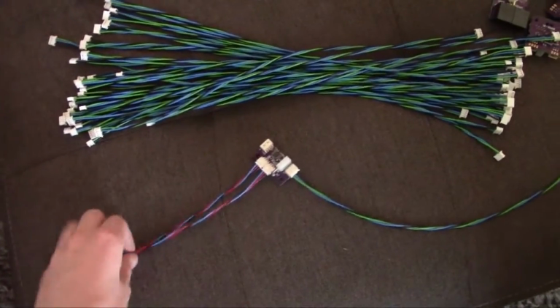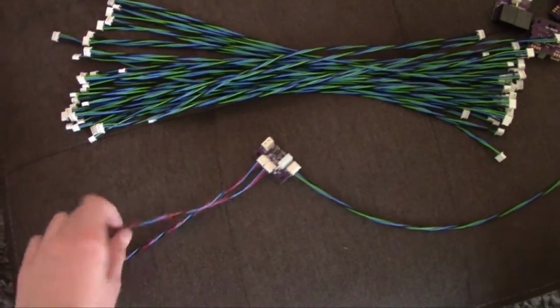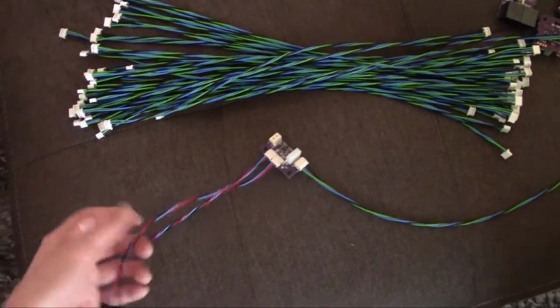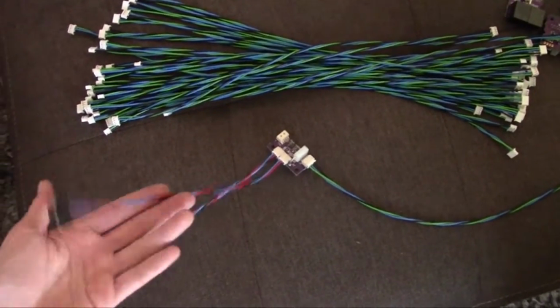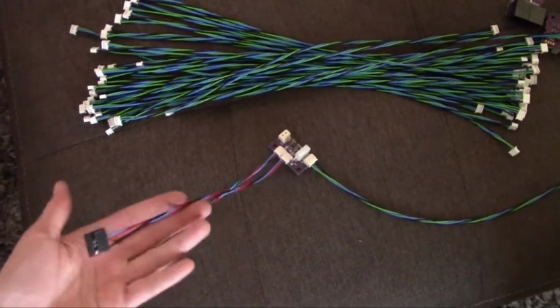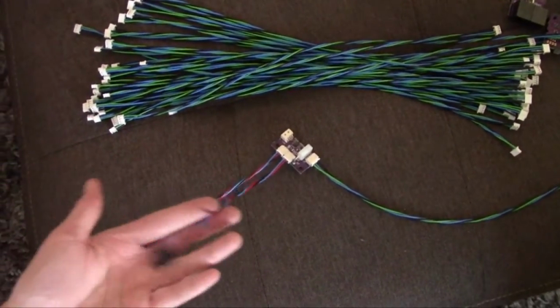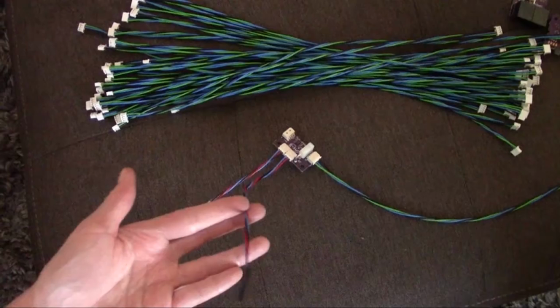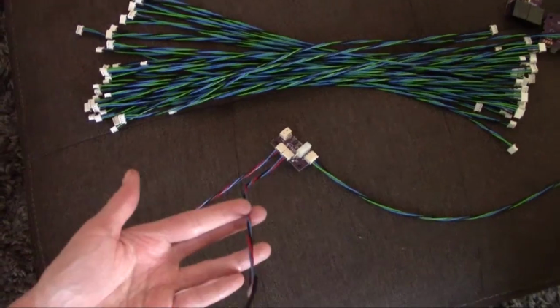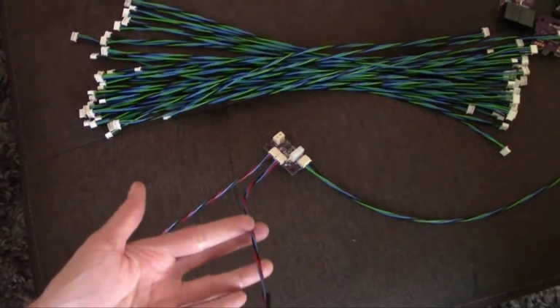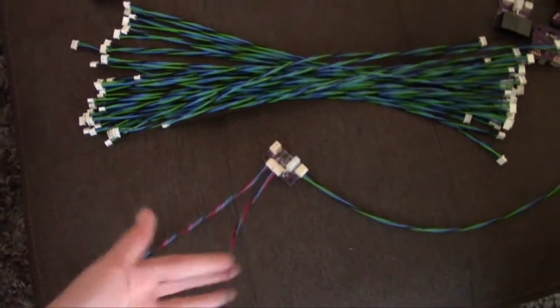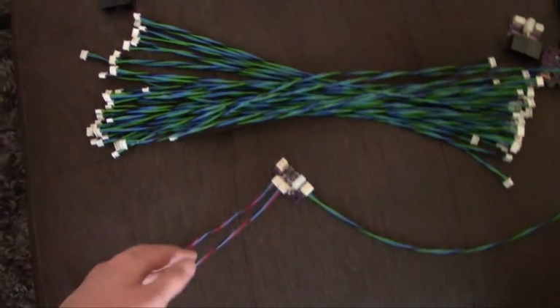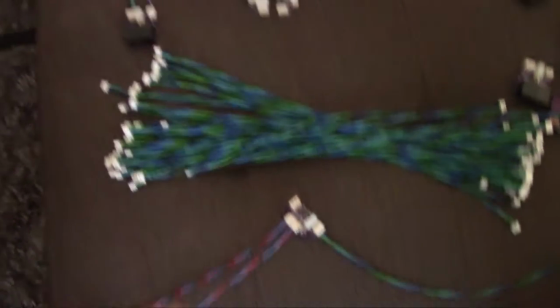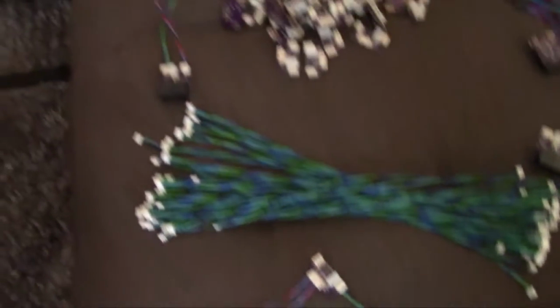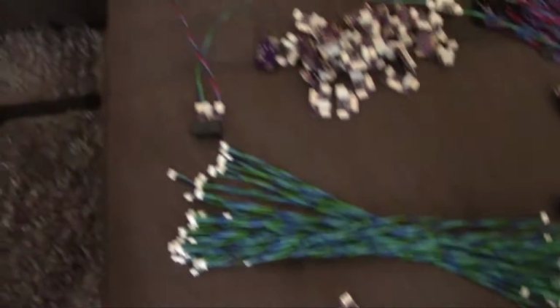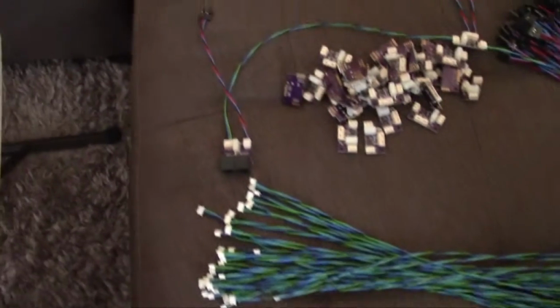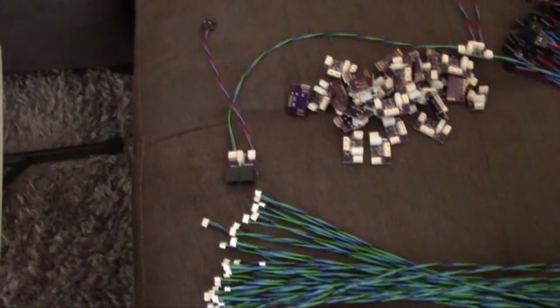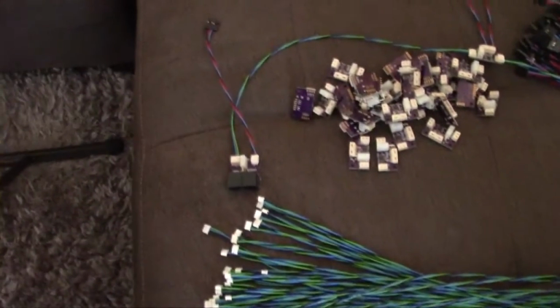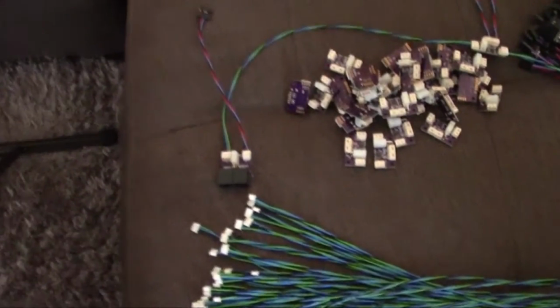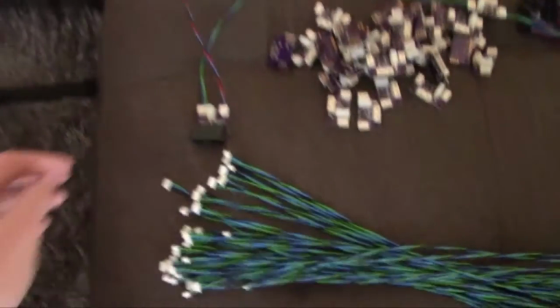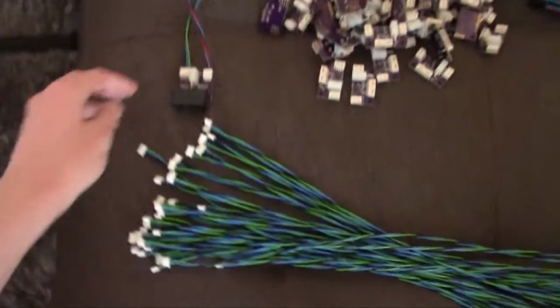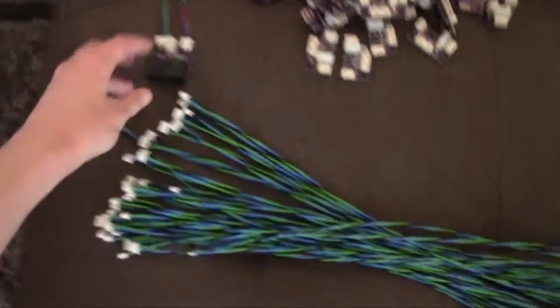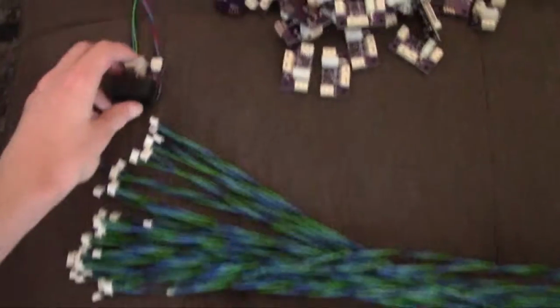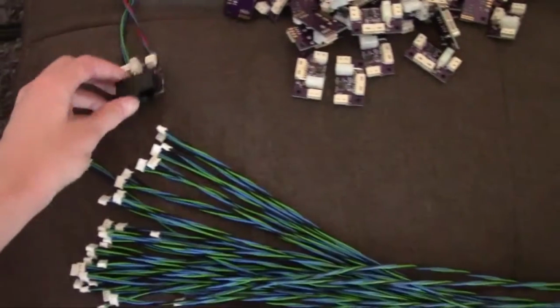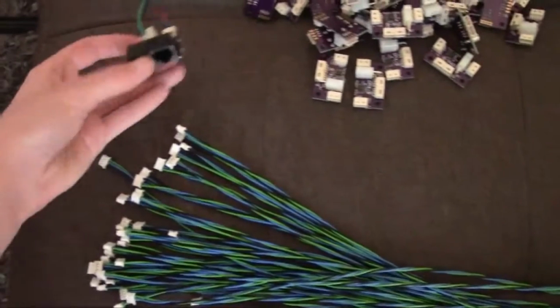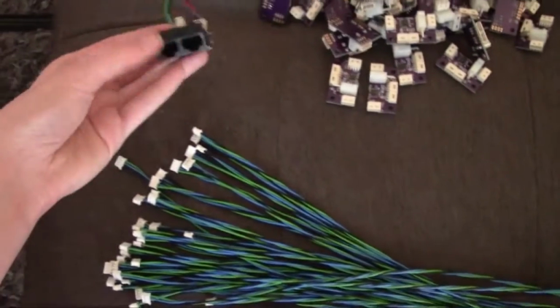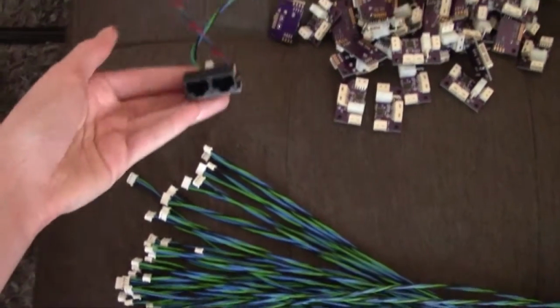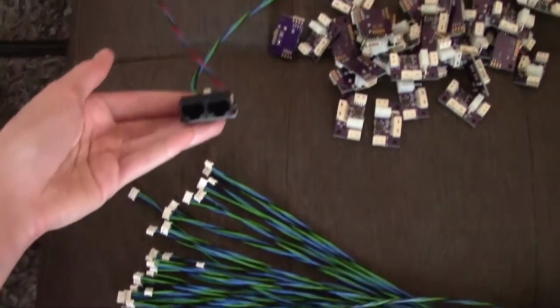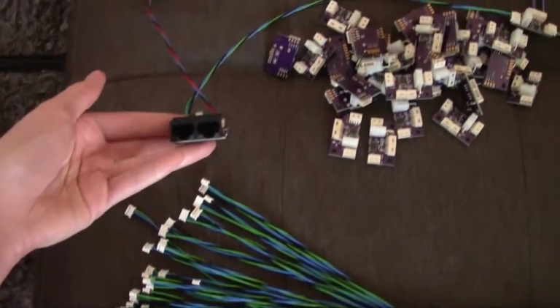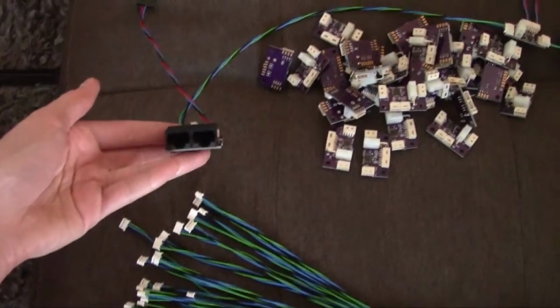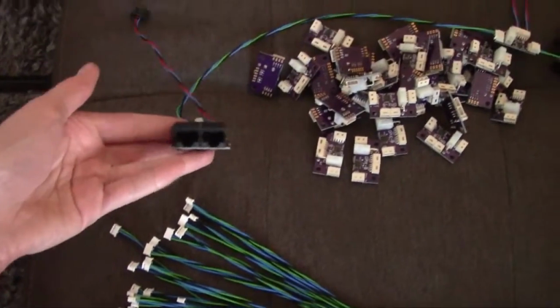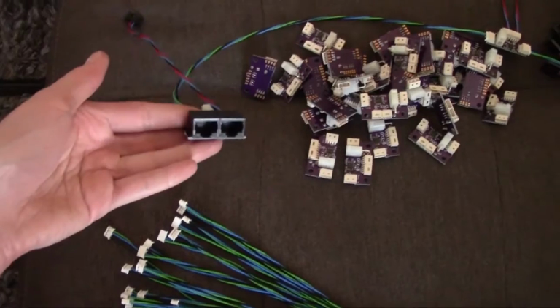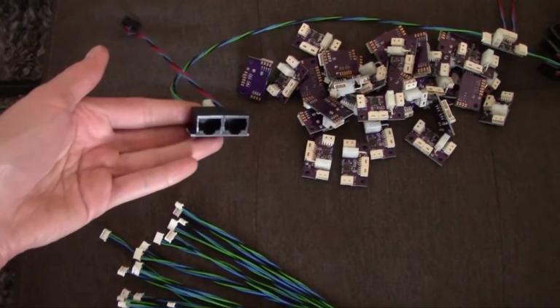These all hook up to individual robots, and this cable goes from pallet to pallet.